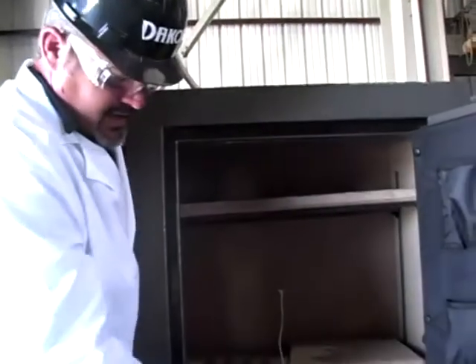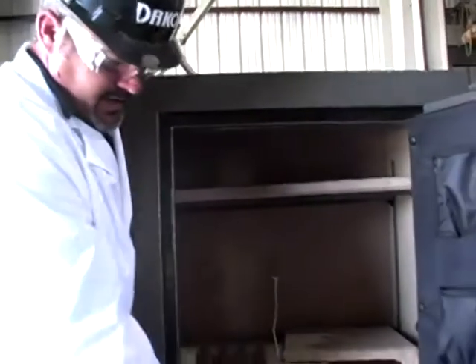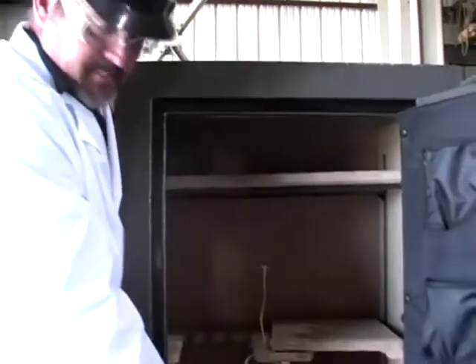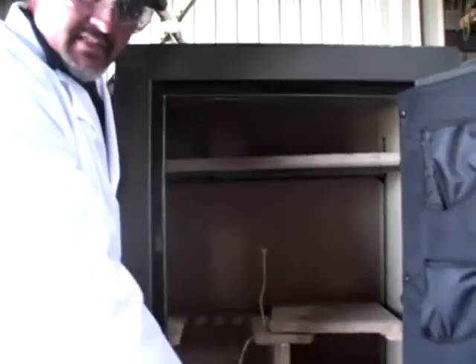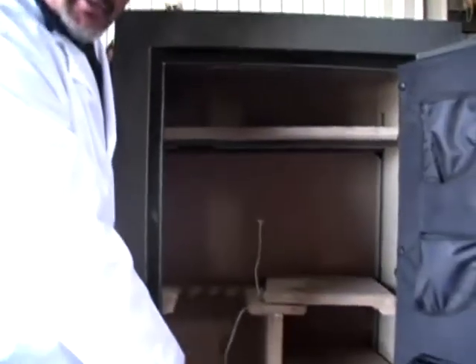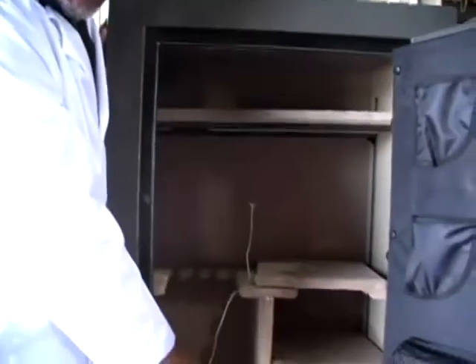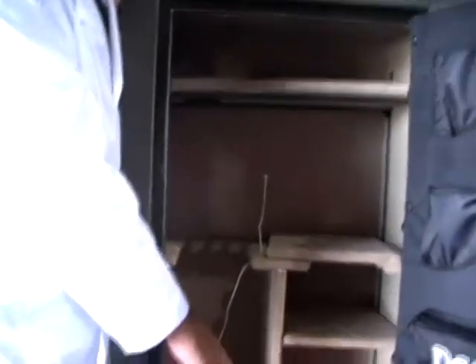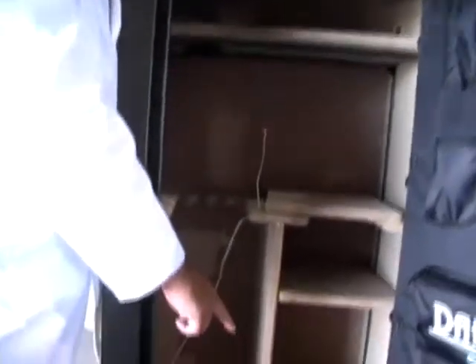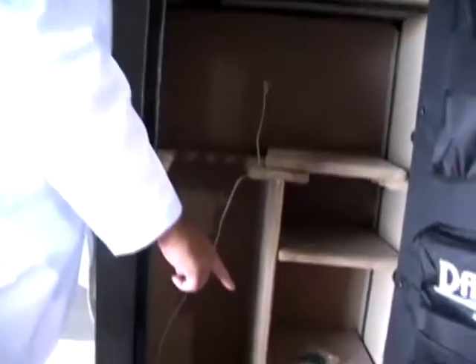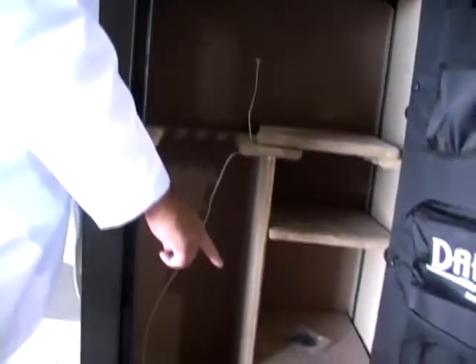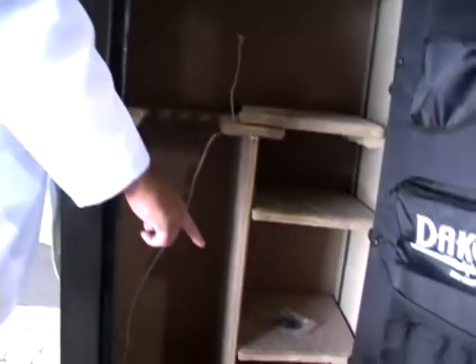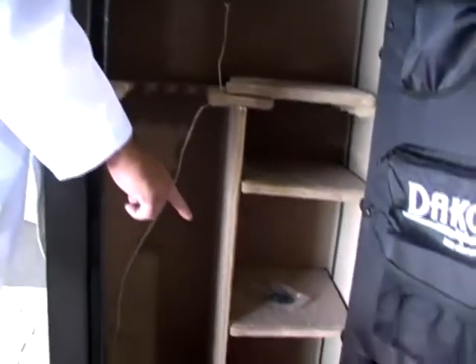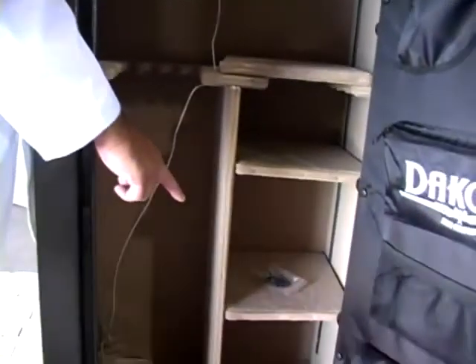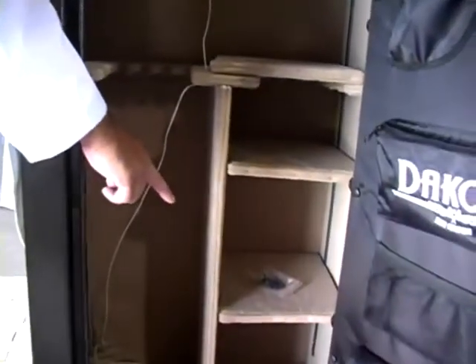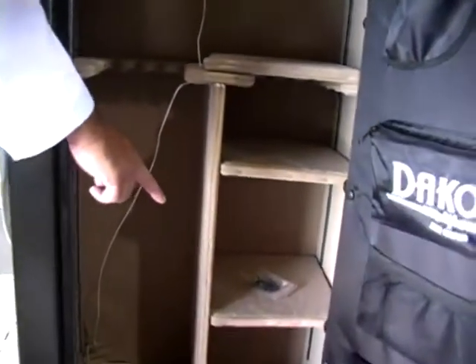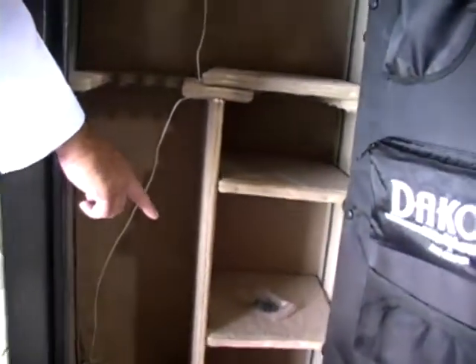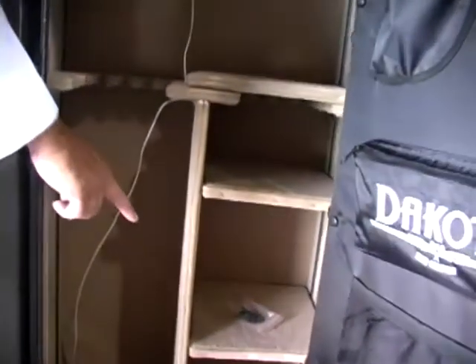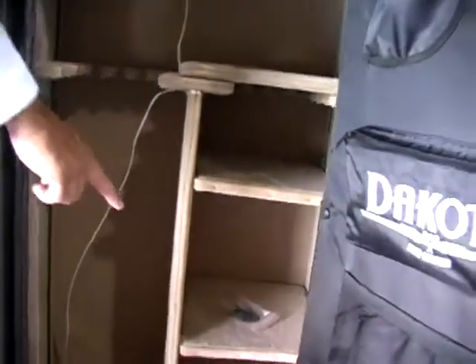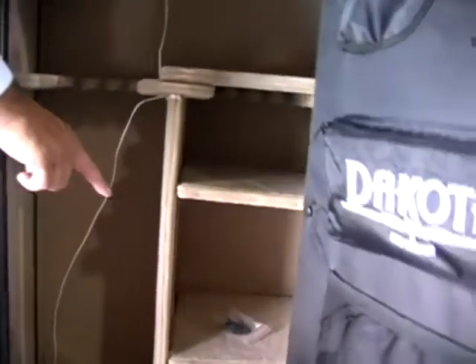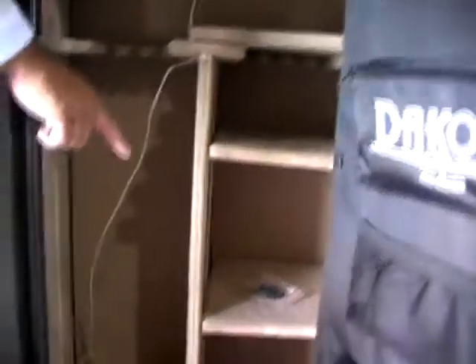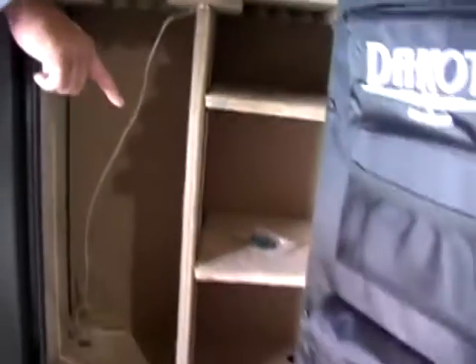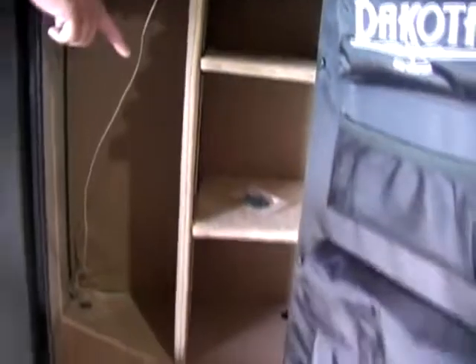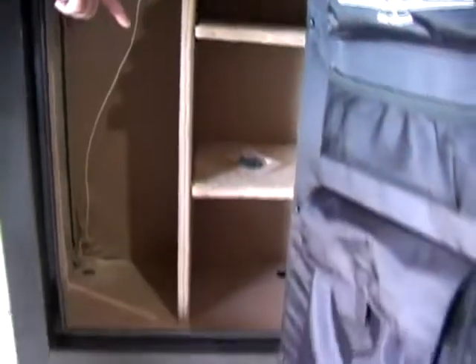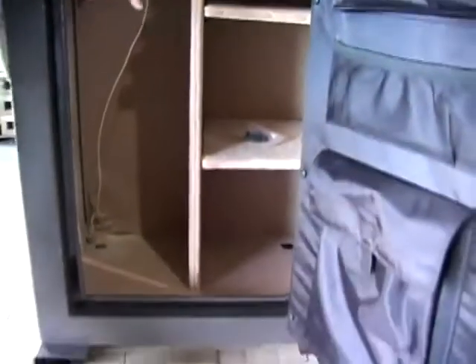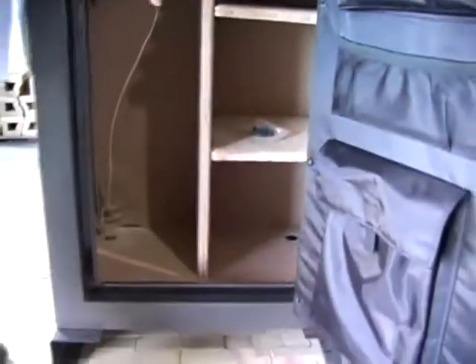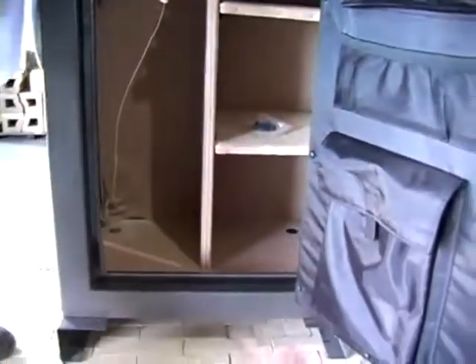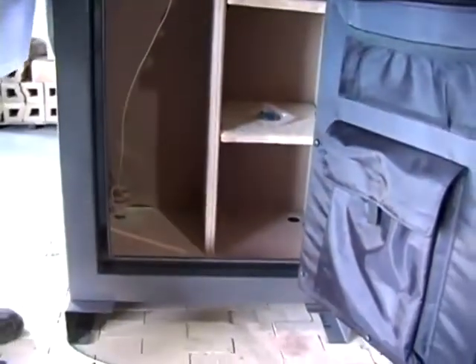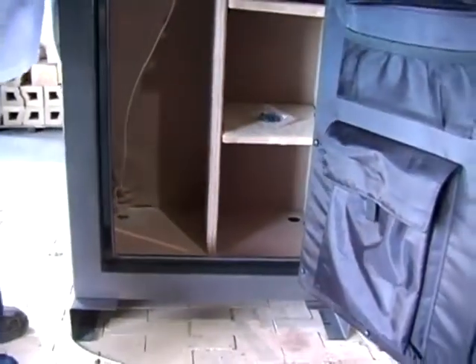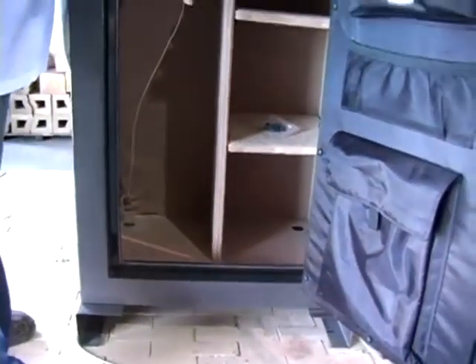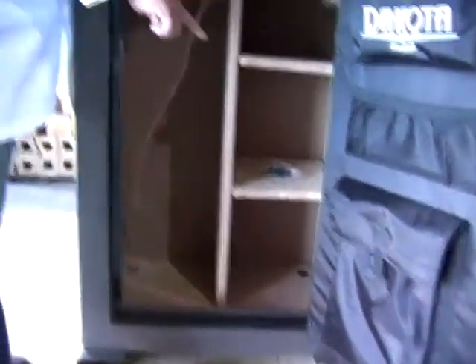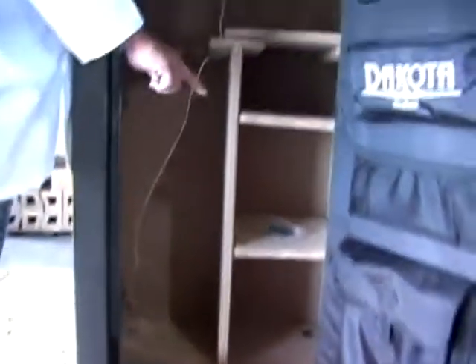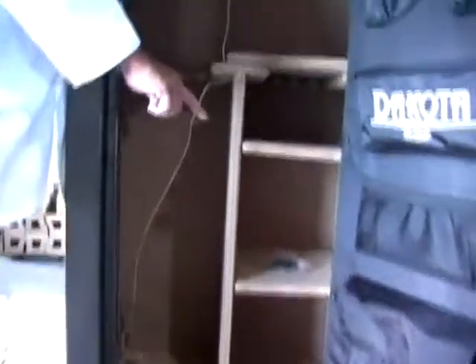If we put that thermocouple down in the bottom of this safe, we could get an extra 30 minutes out of it, but we don't do that.